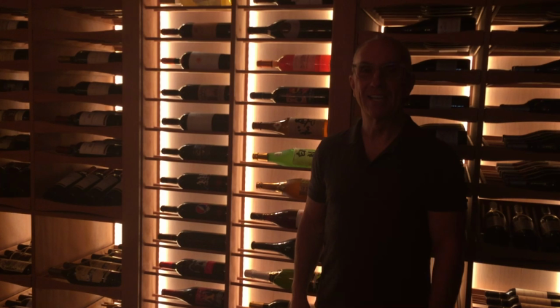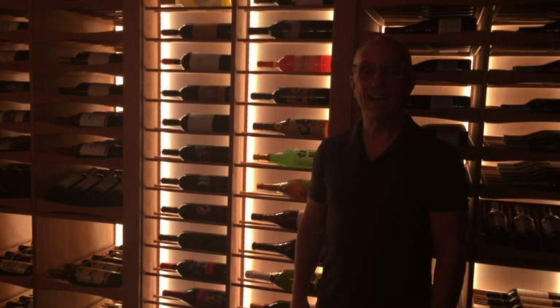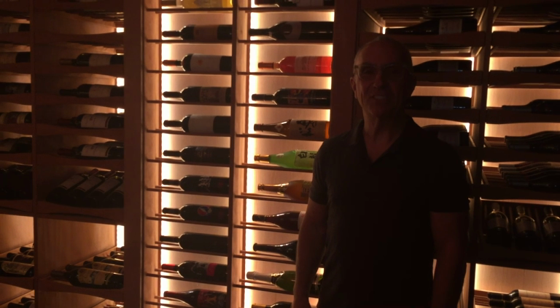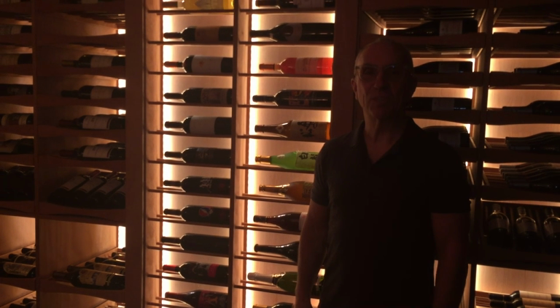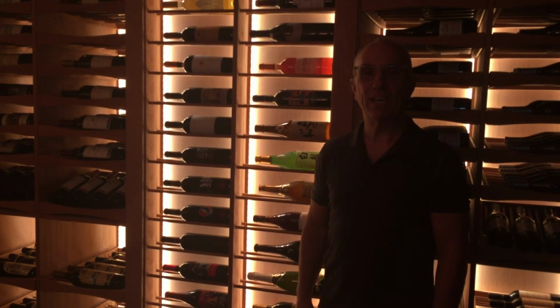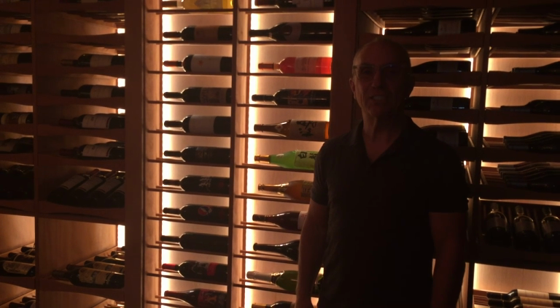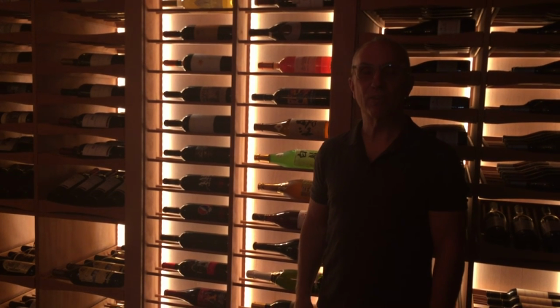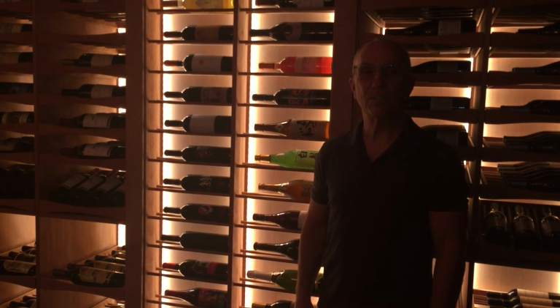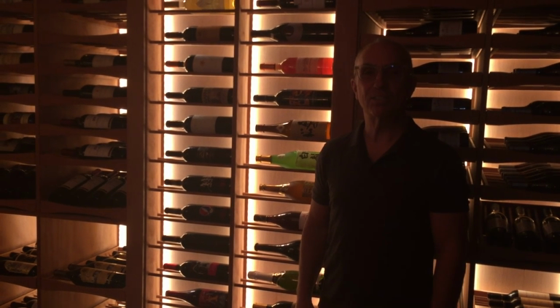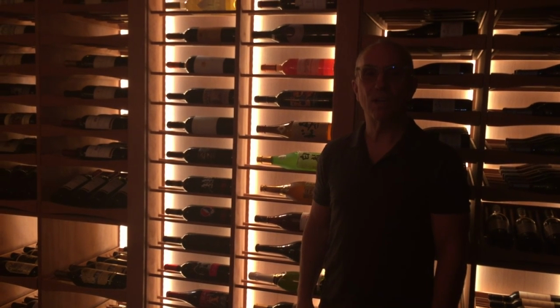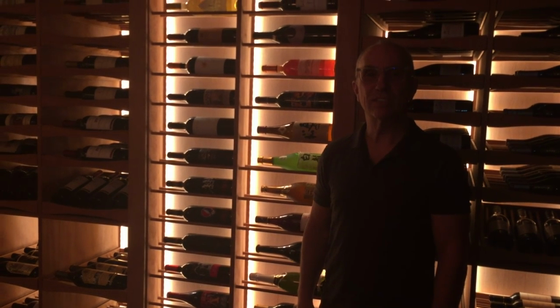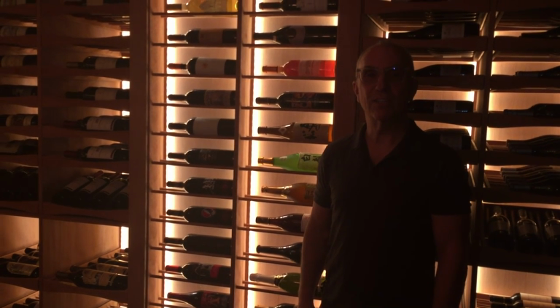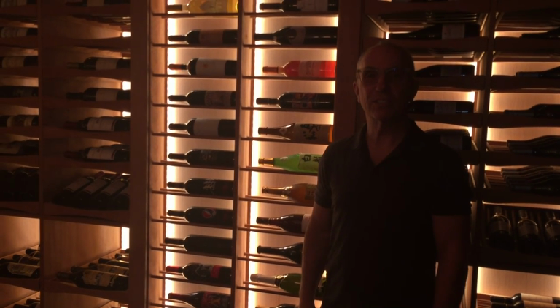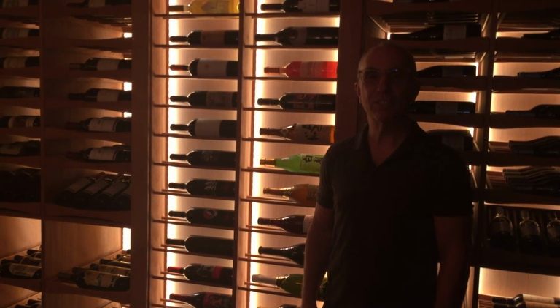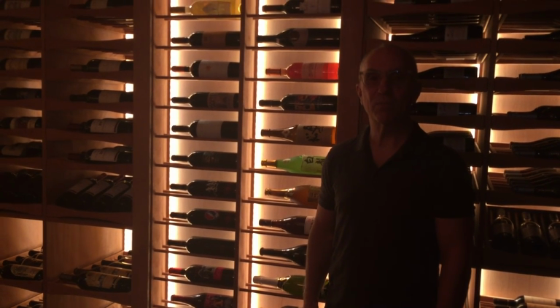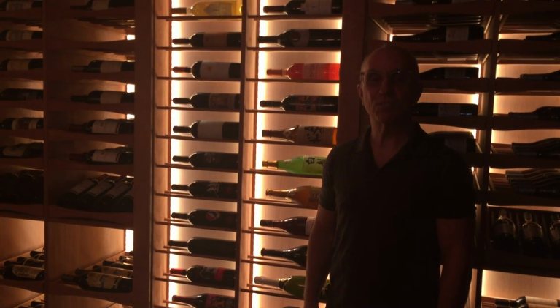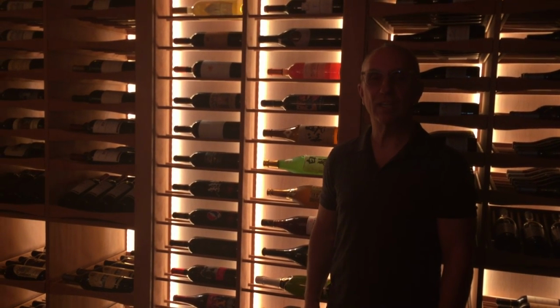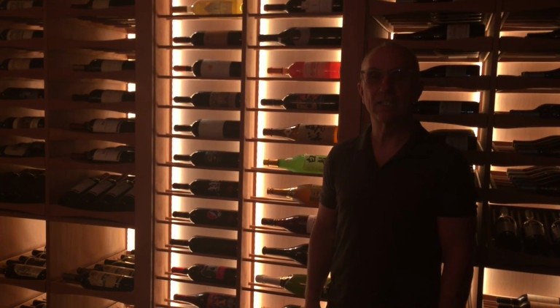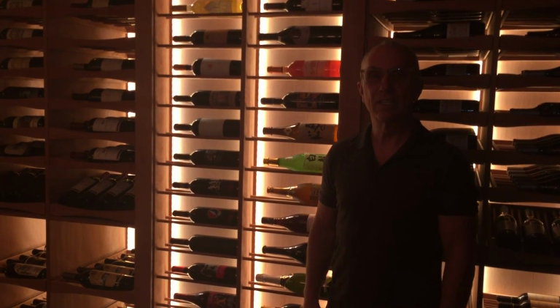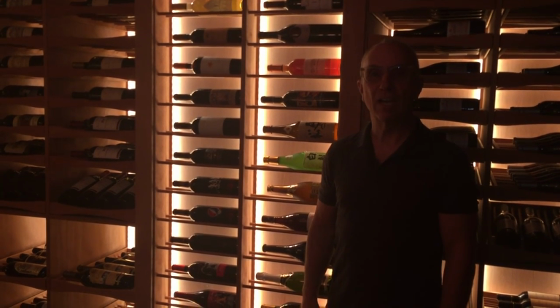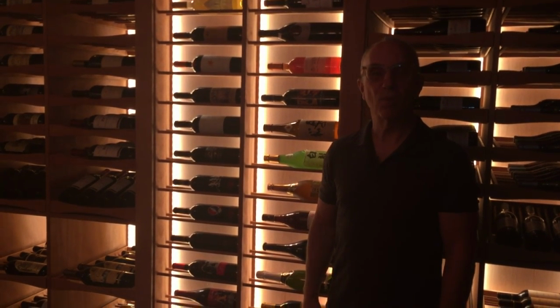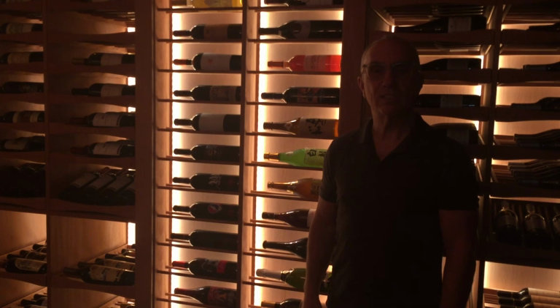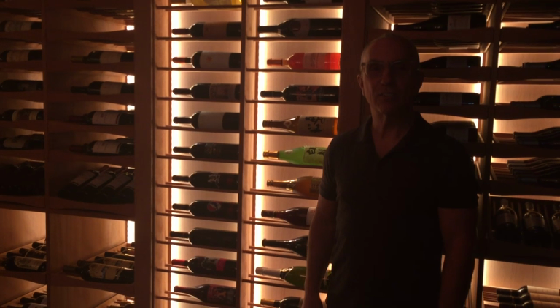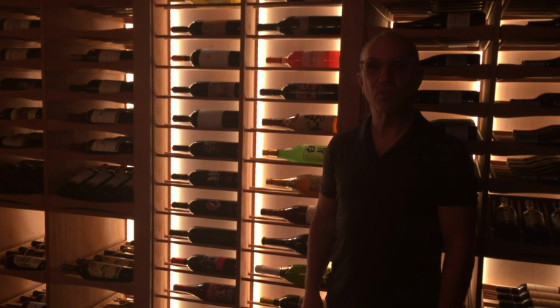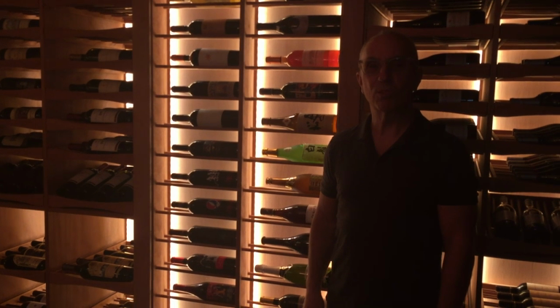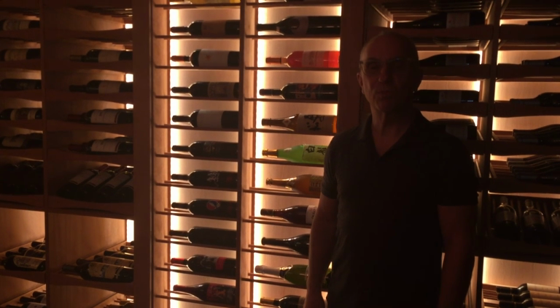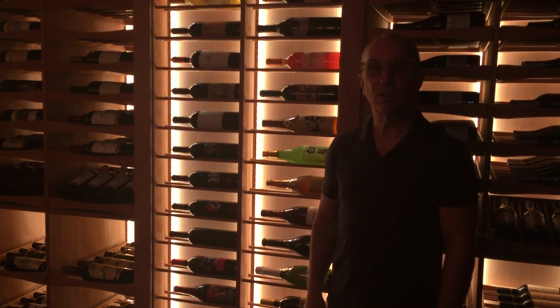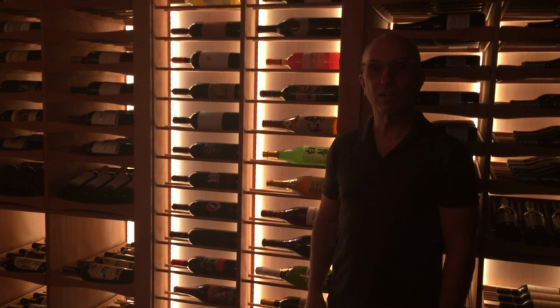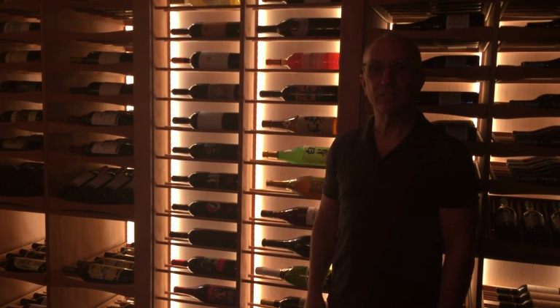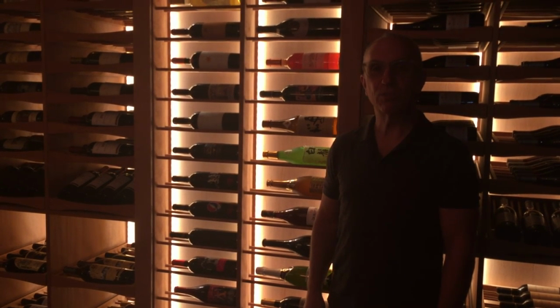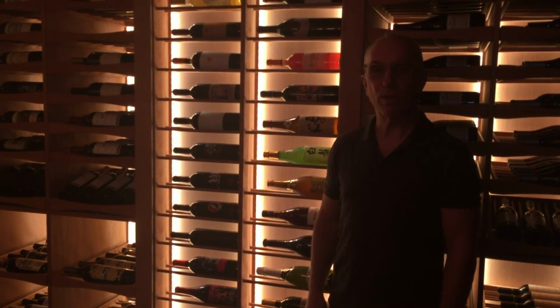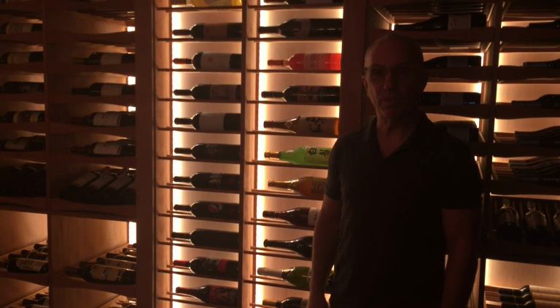Hi, Jim Cash, Revo Custom Wine Cellars, here to demonstrate our wine cellar door, which we call our secret weapon.